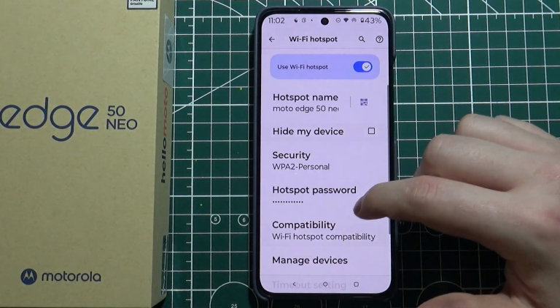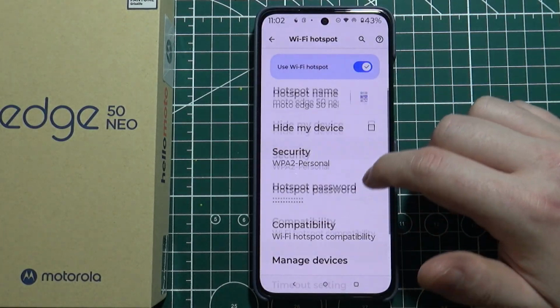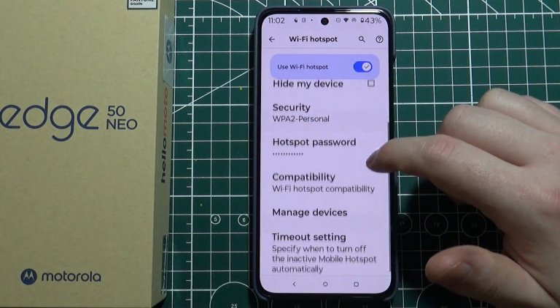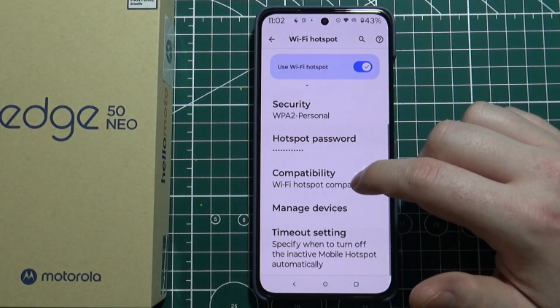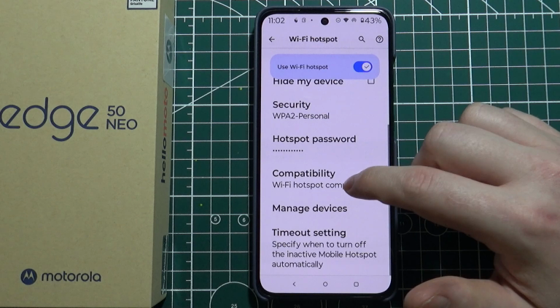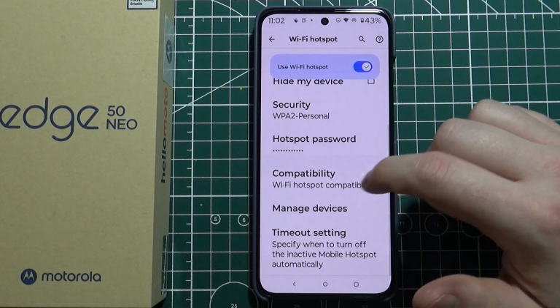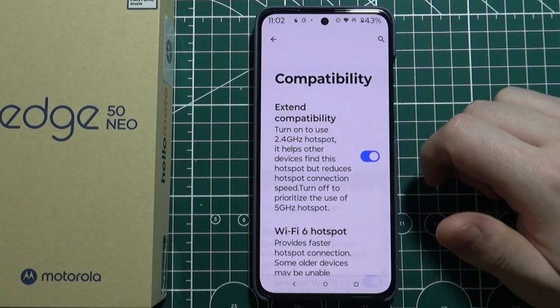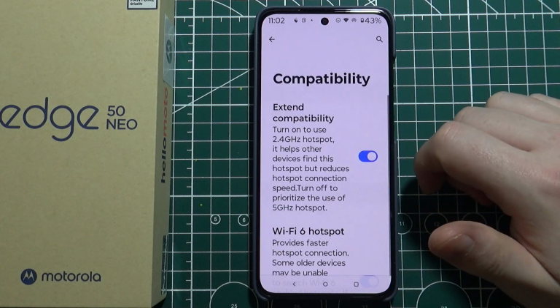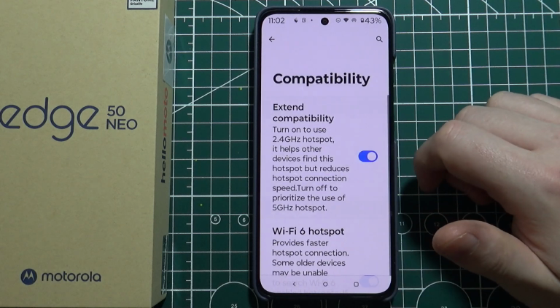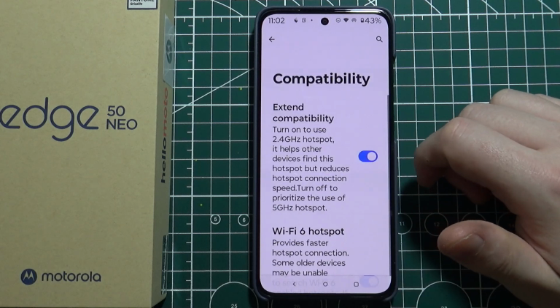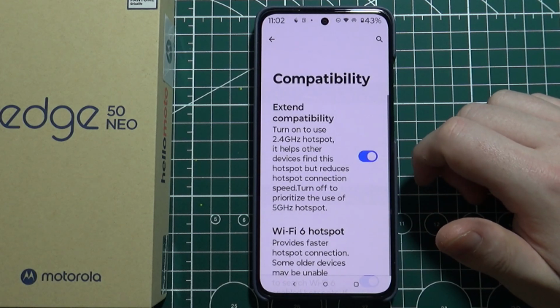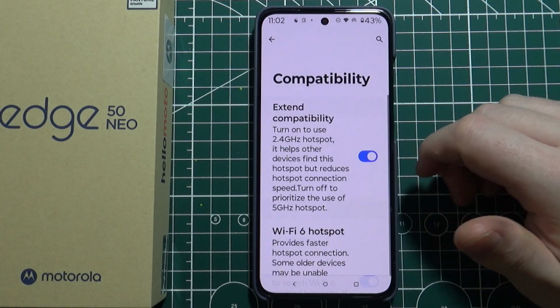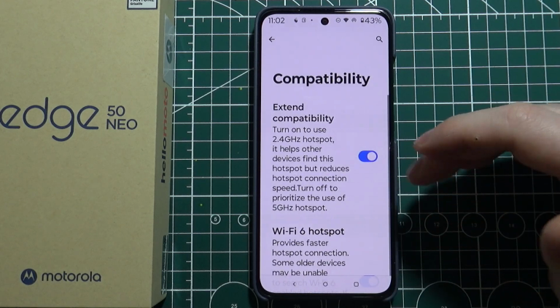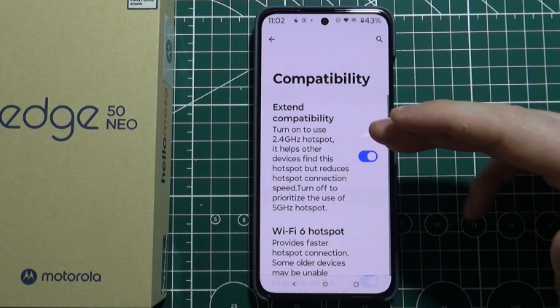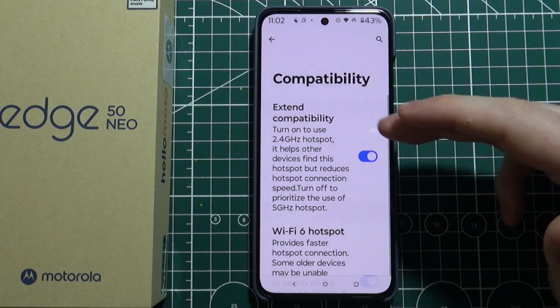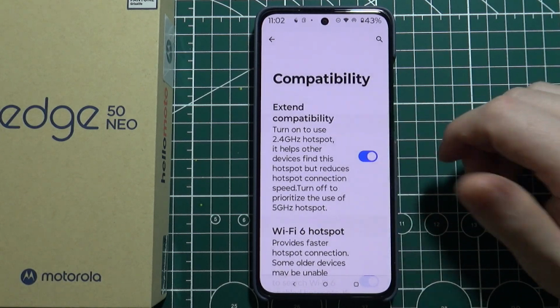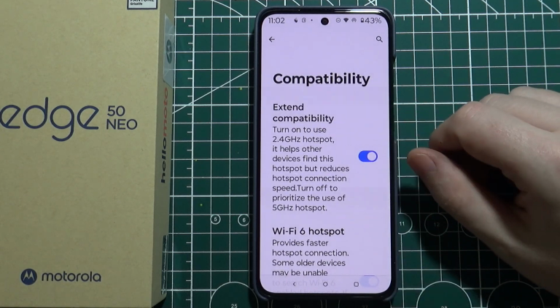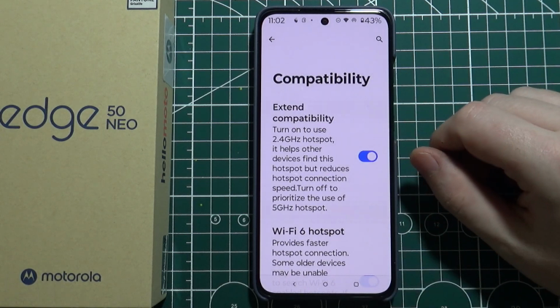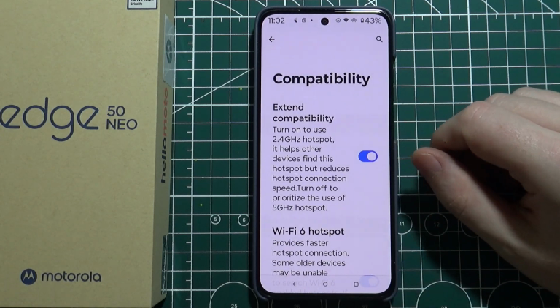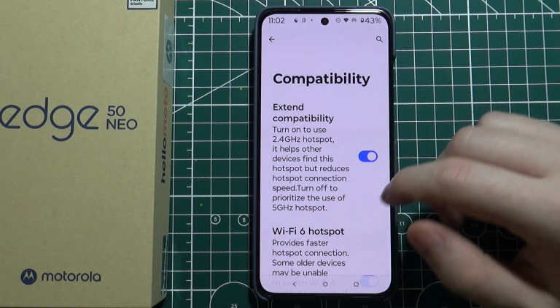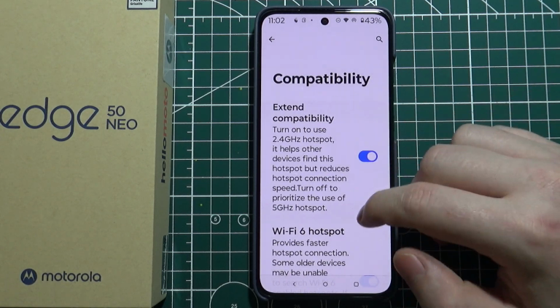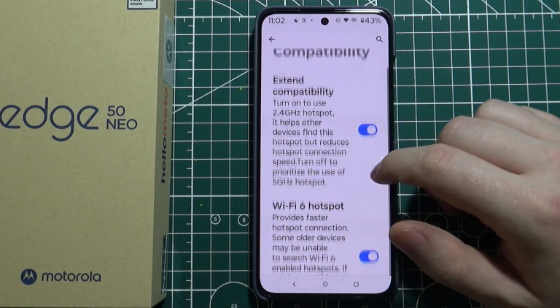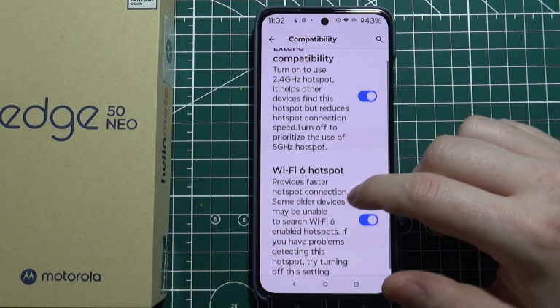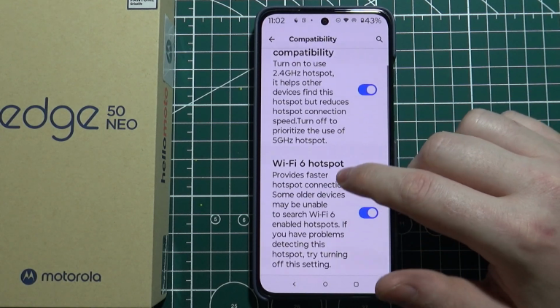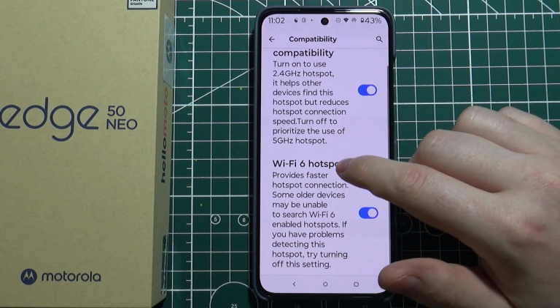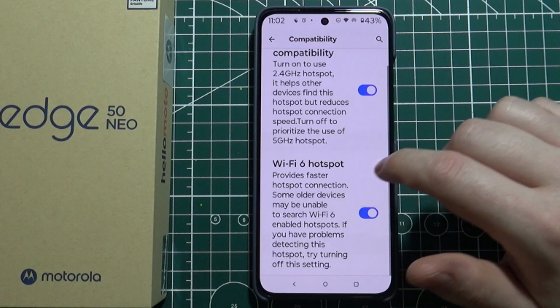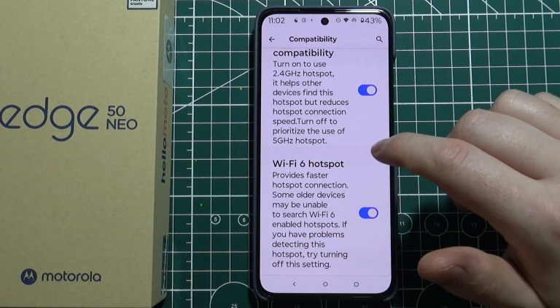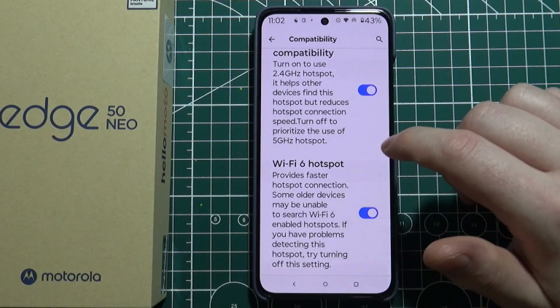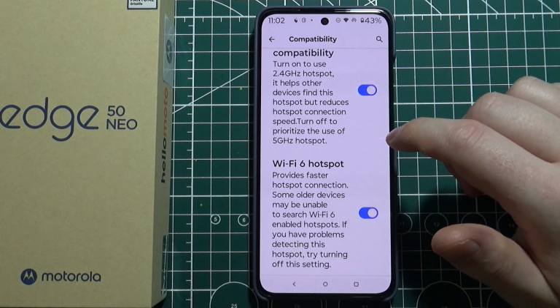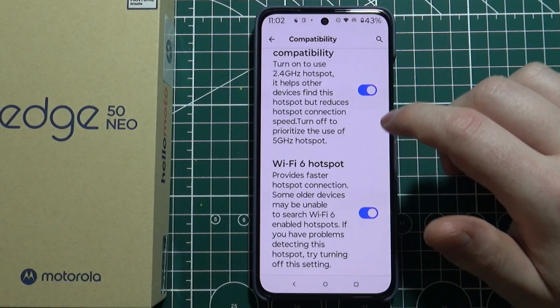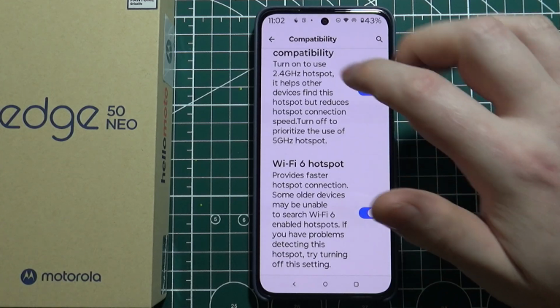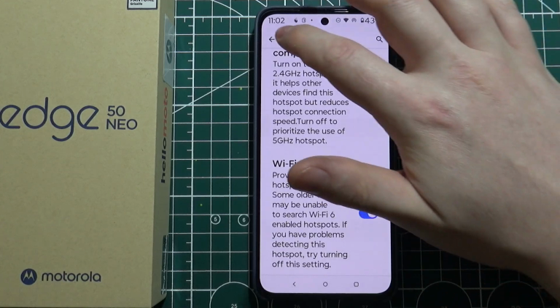We can change the compatibility between extended compatibility and Wi-Fi 6 hotspot.